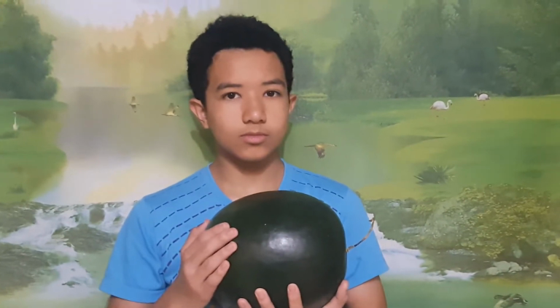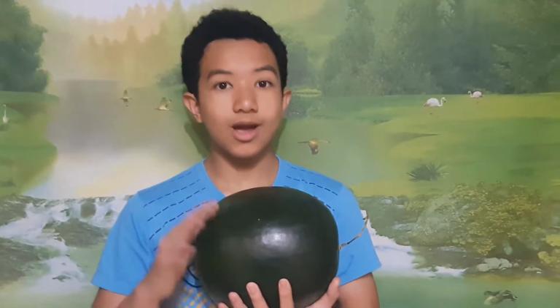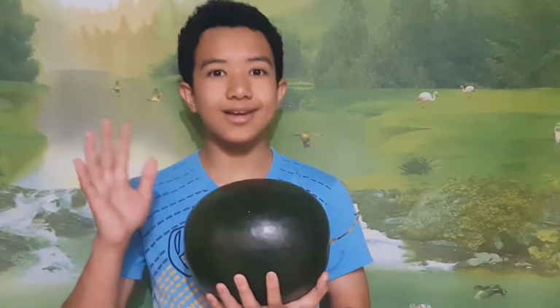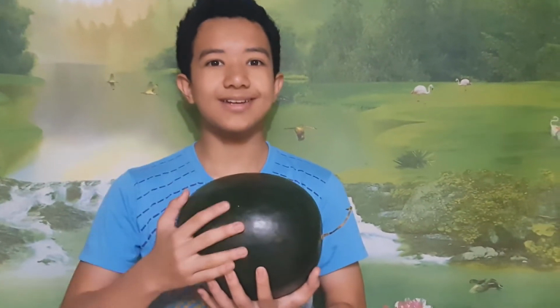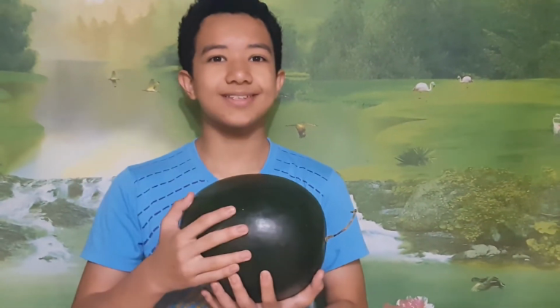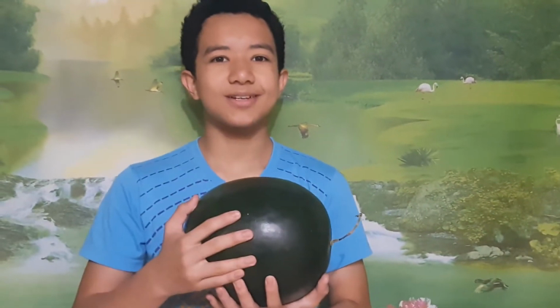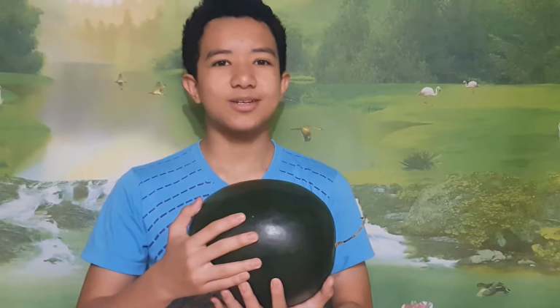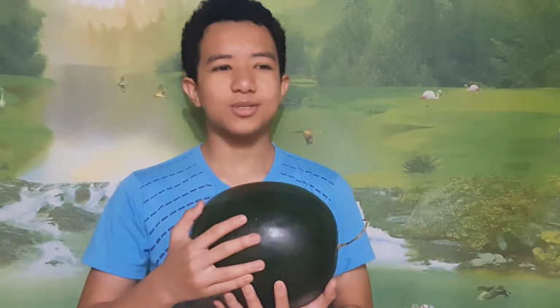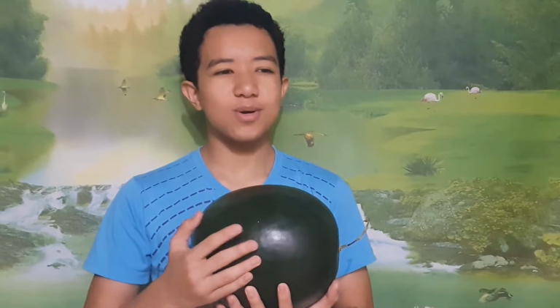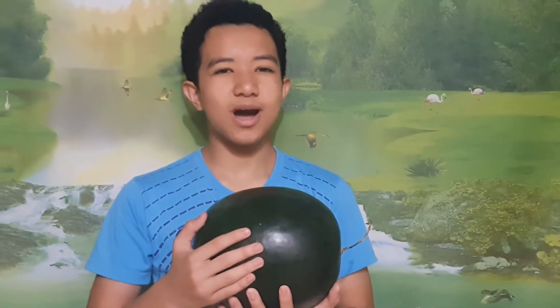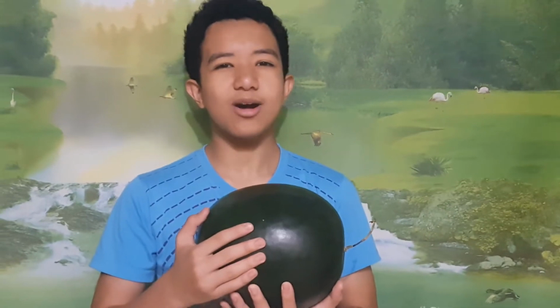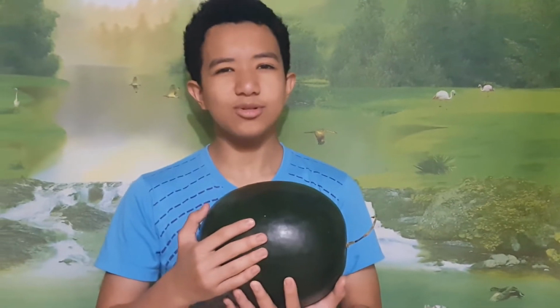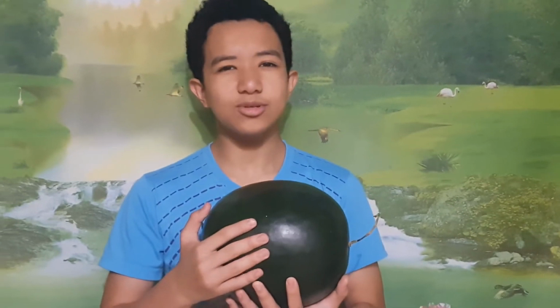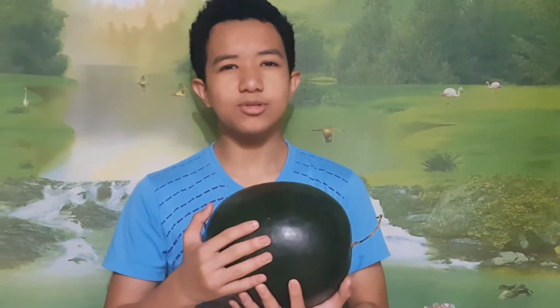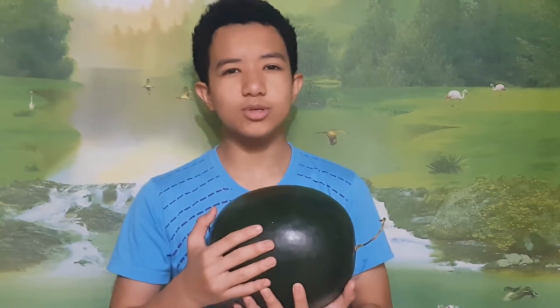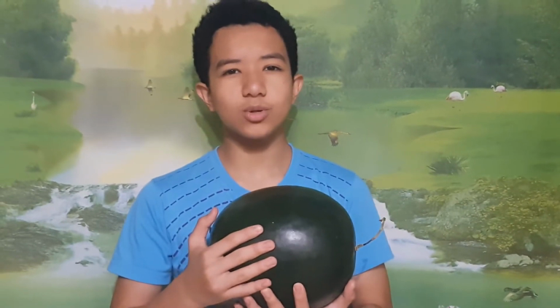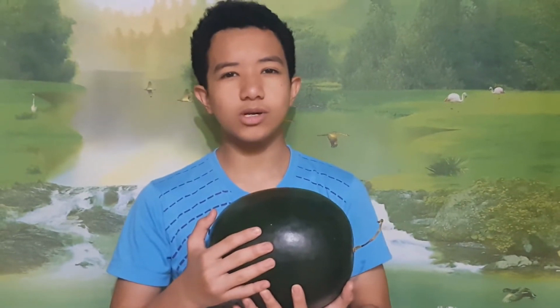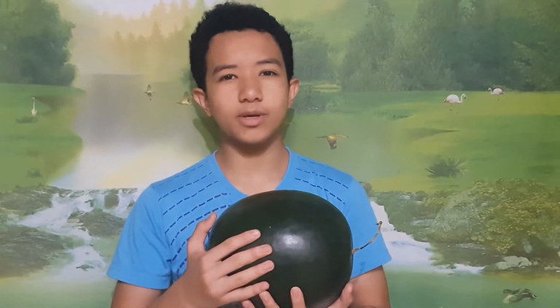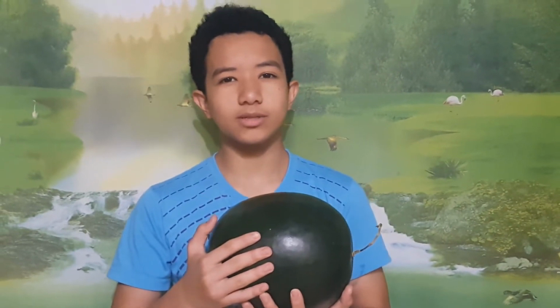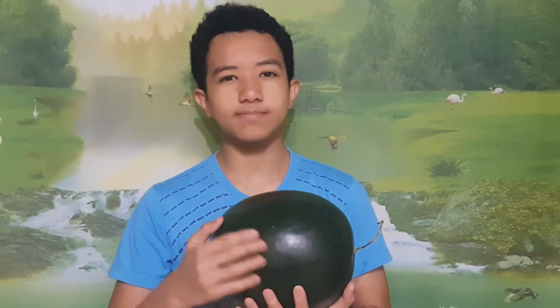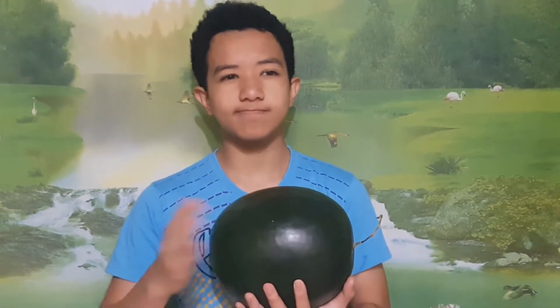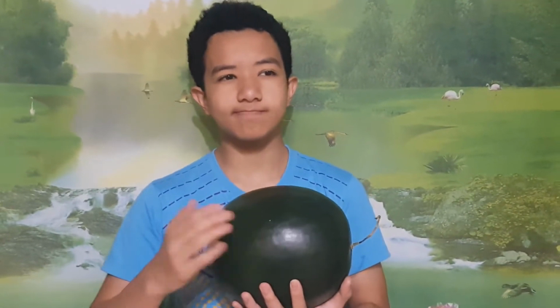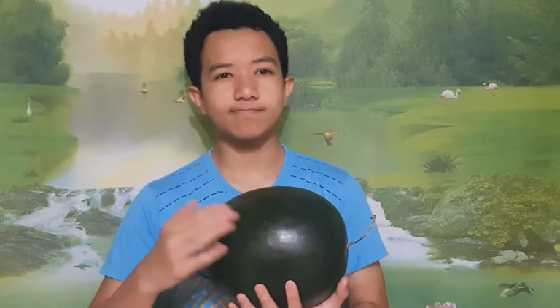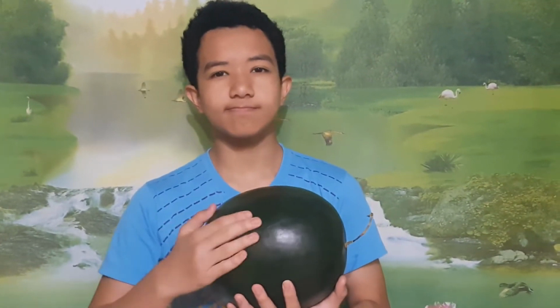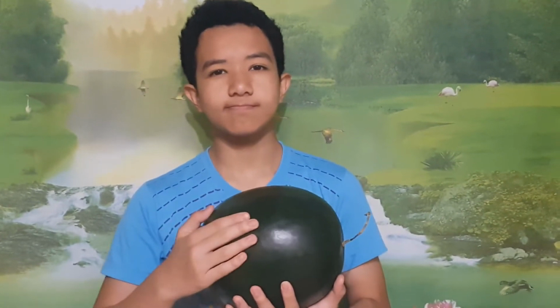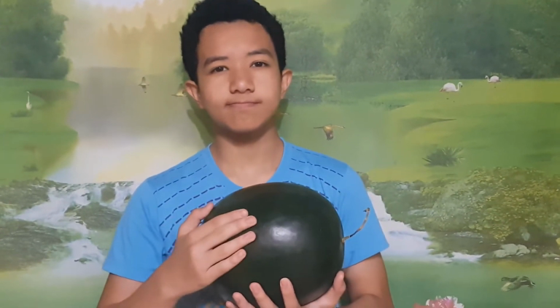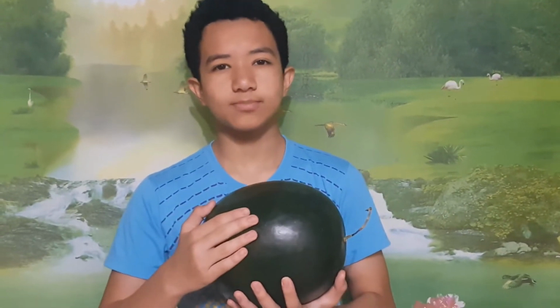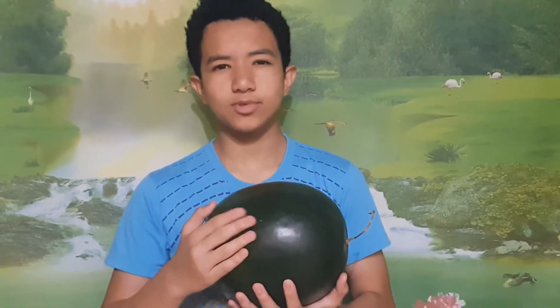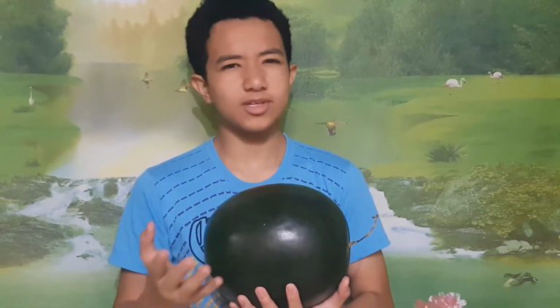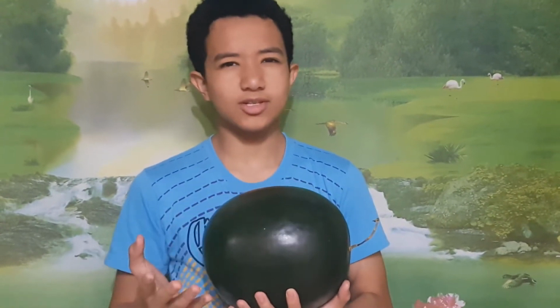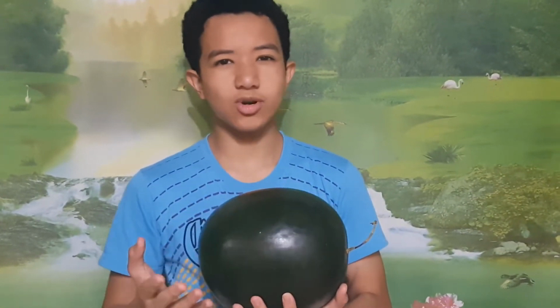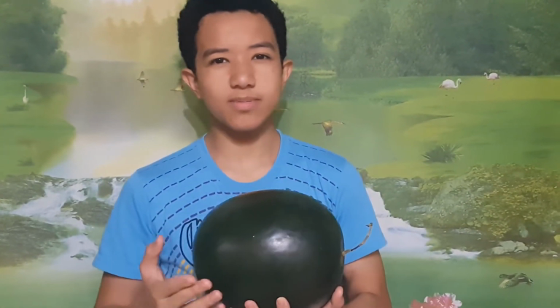Hi guys. So, how do you choose a watermelon? Do you think it's right?